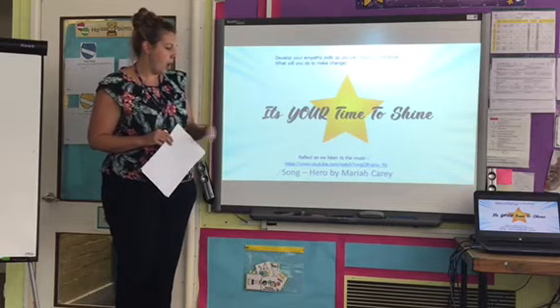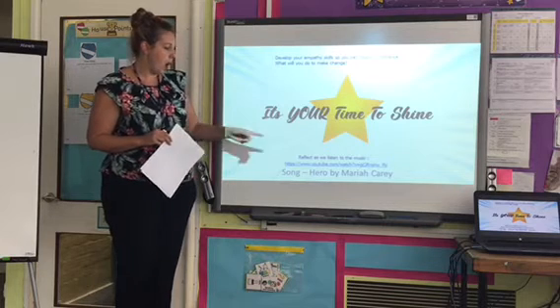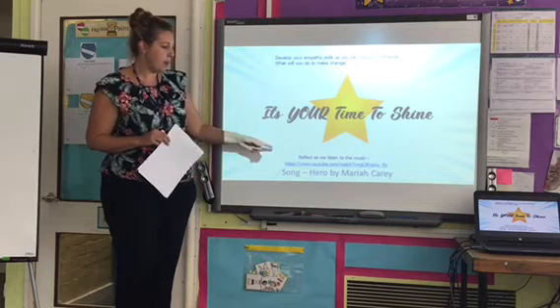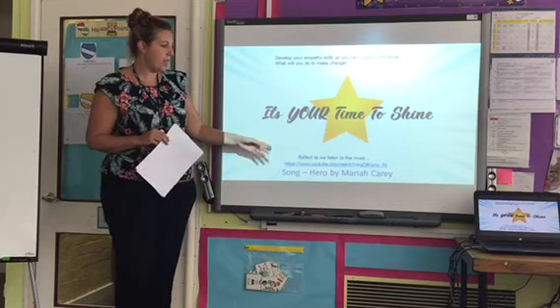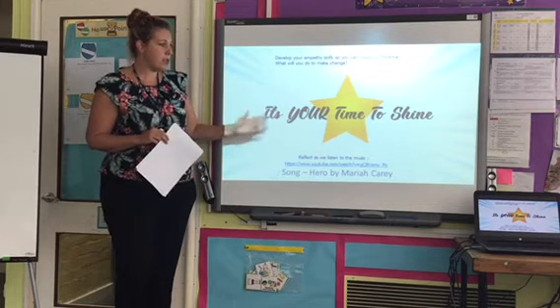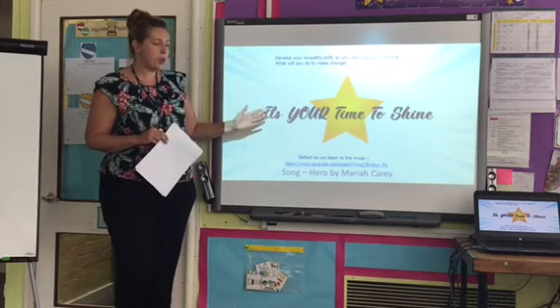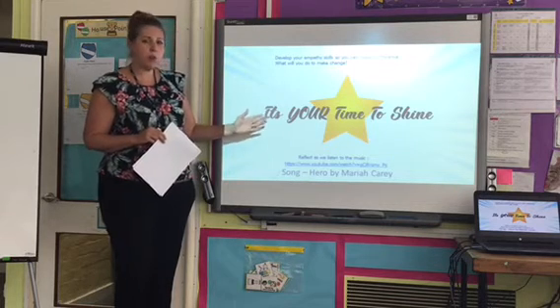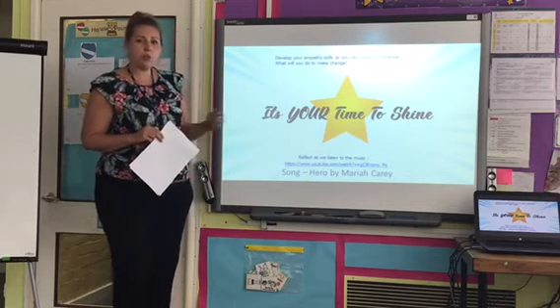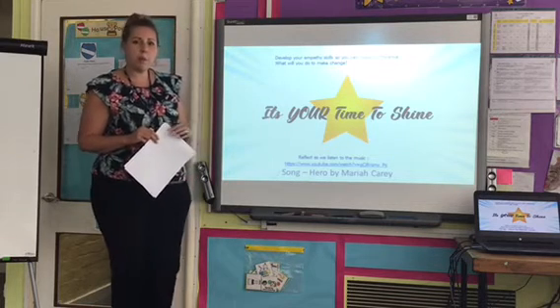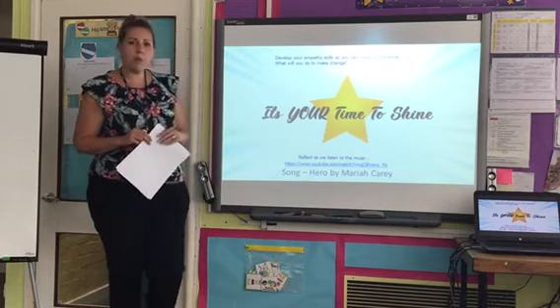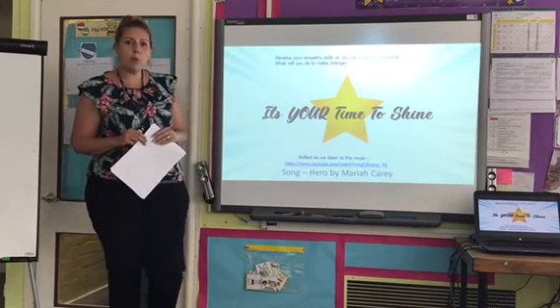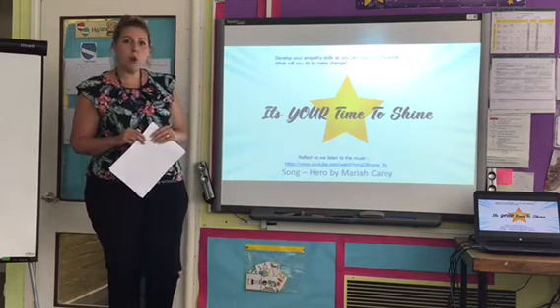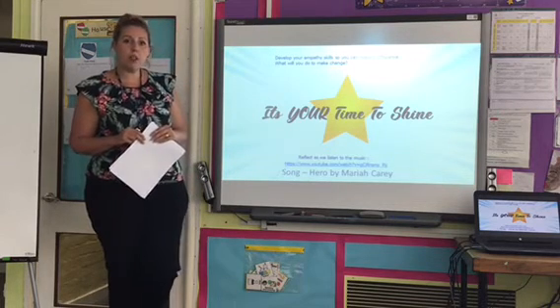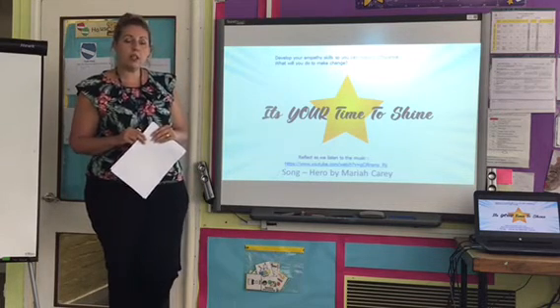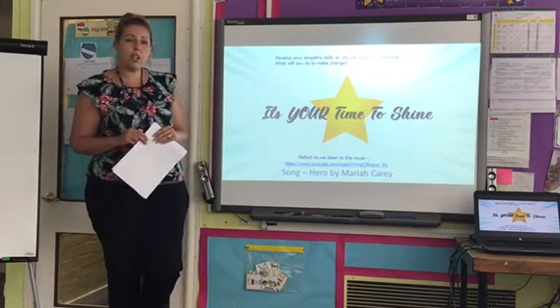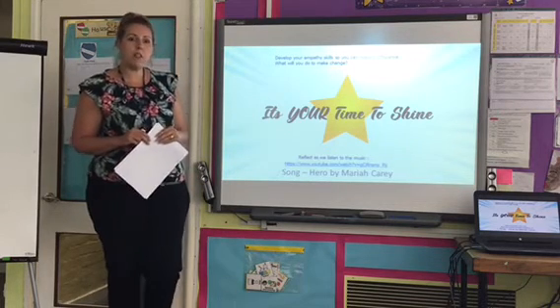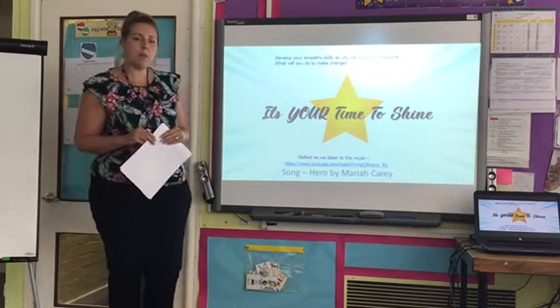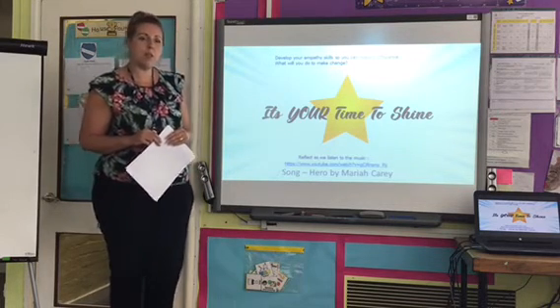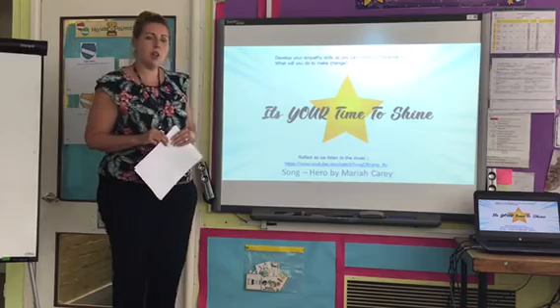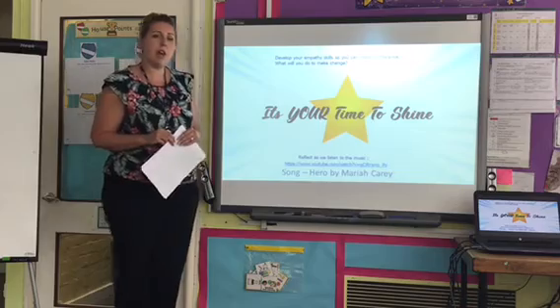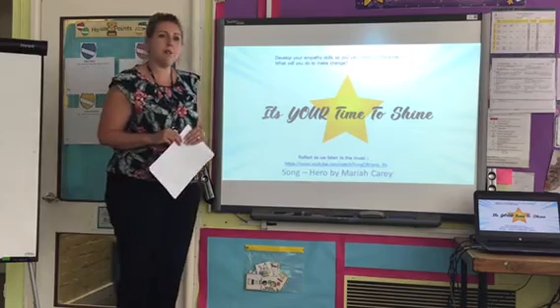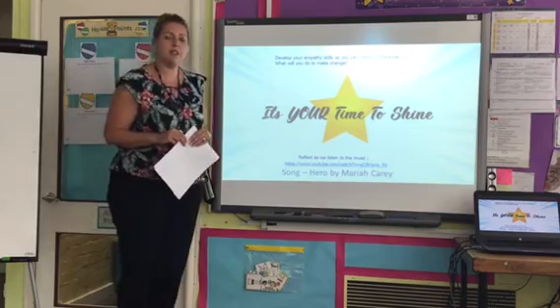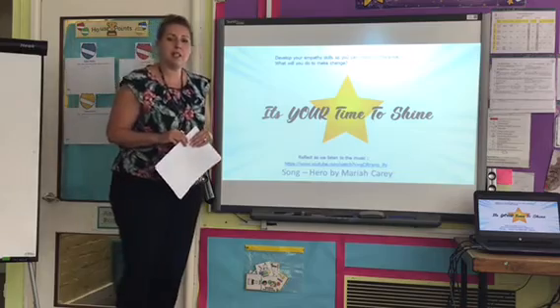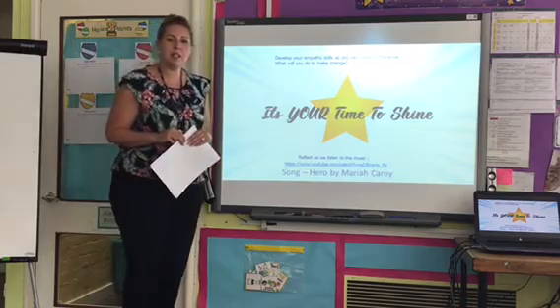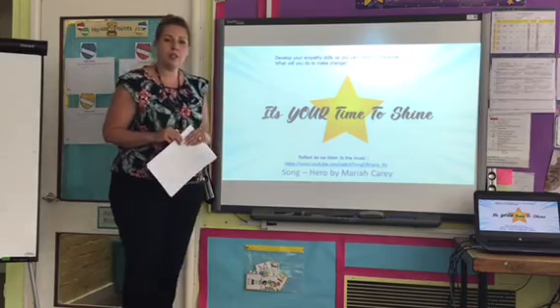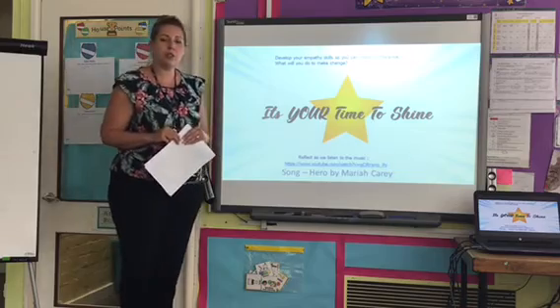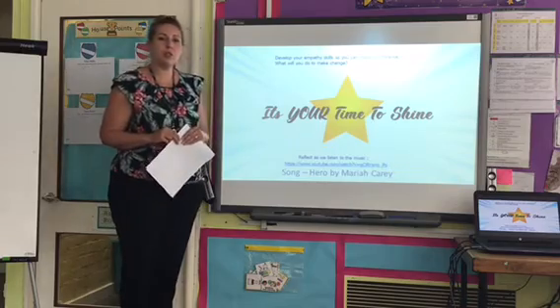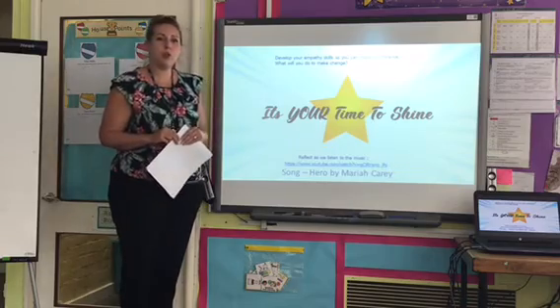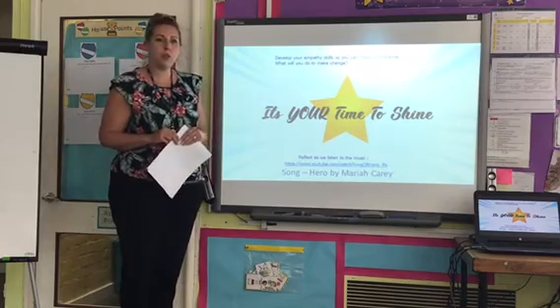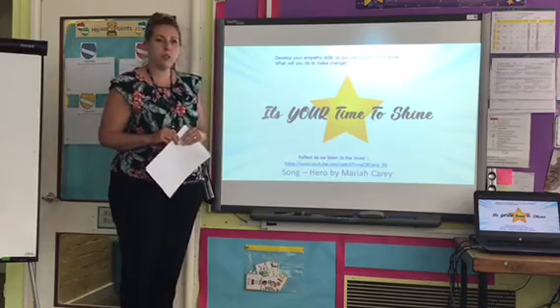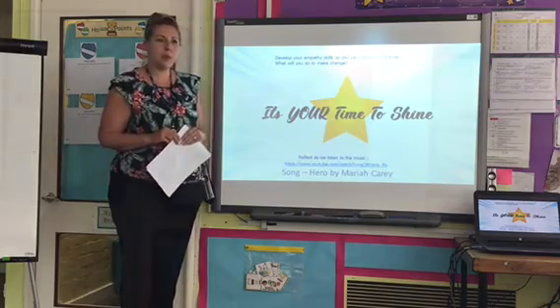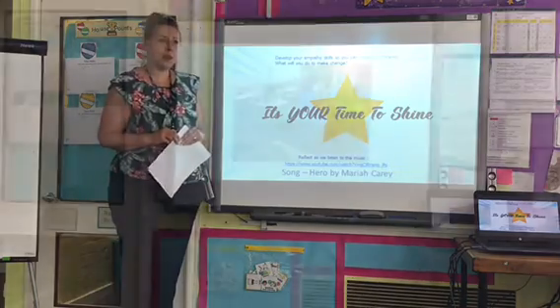I'm going to show you some of the work and achievements that have been sent into school this week.